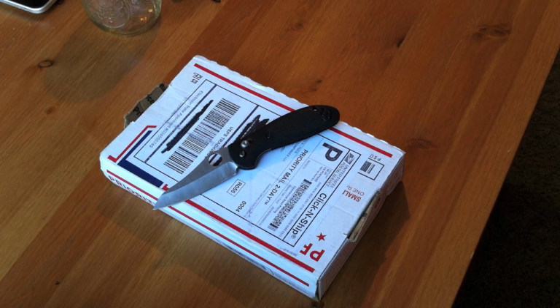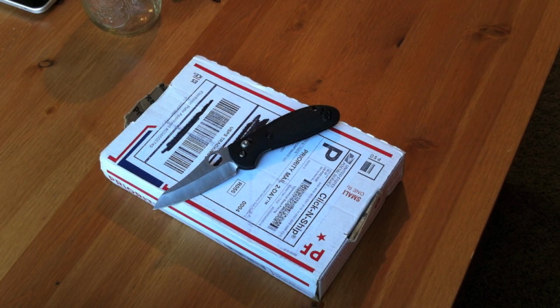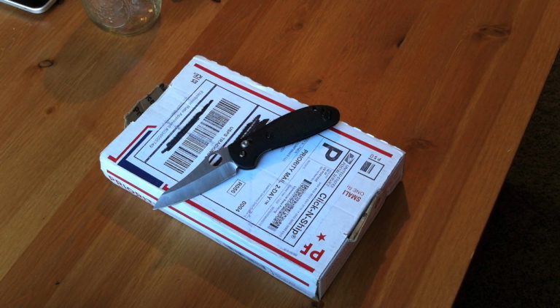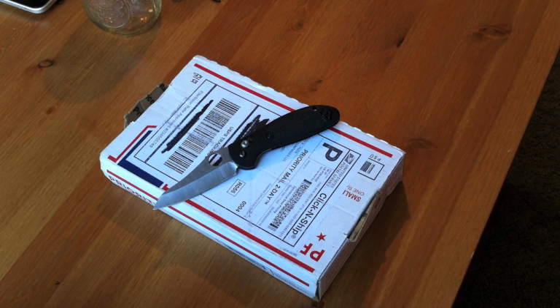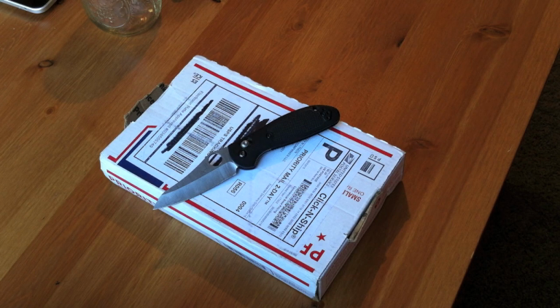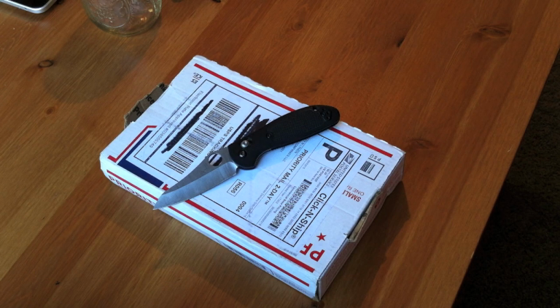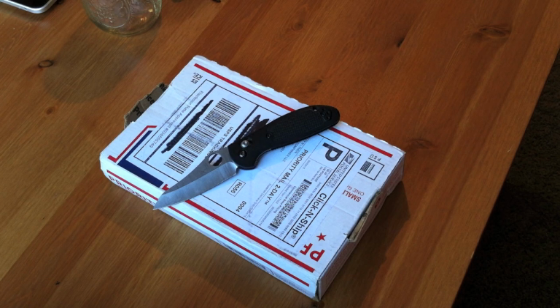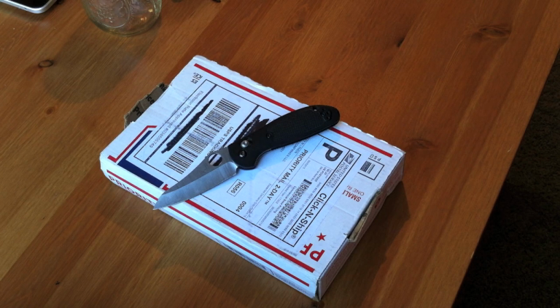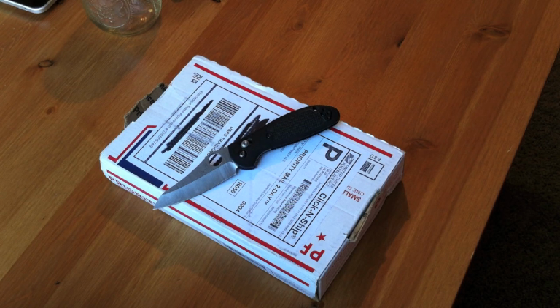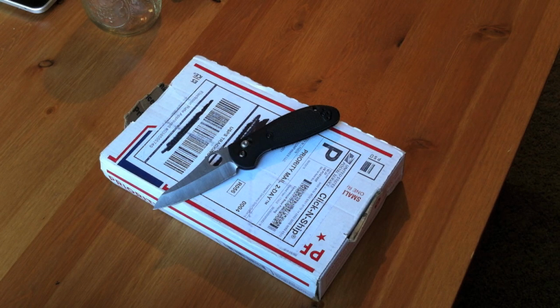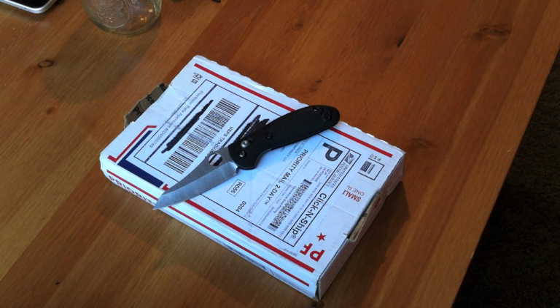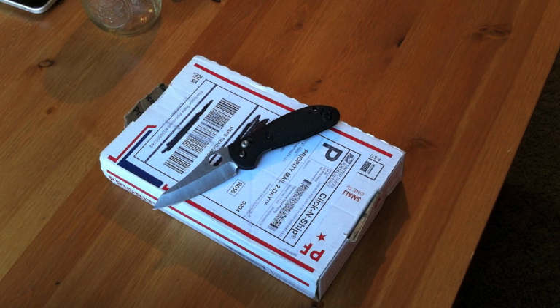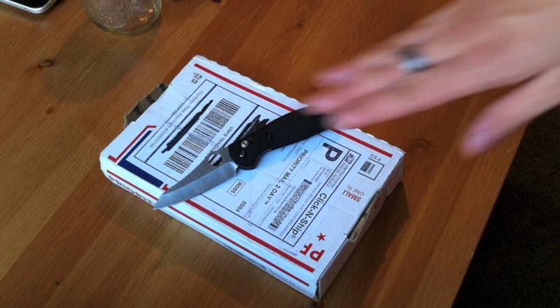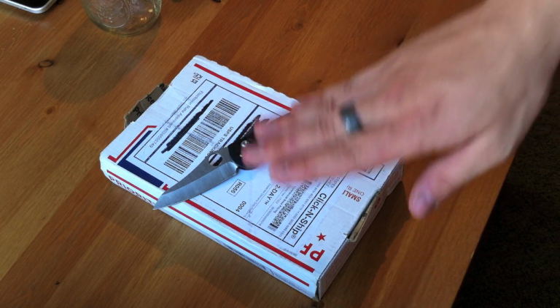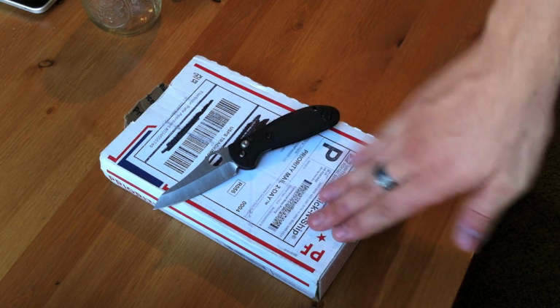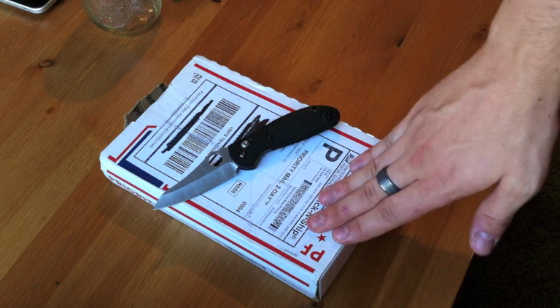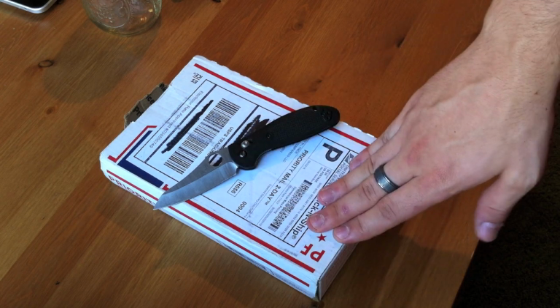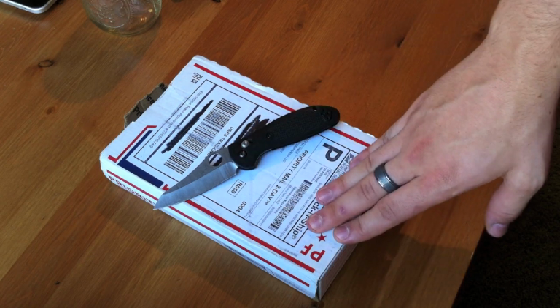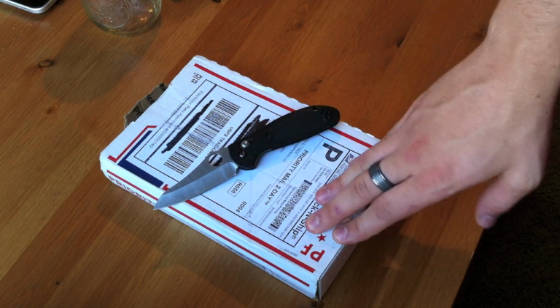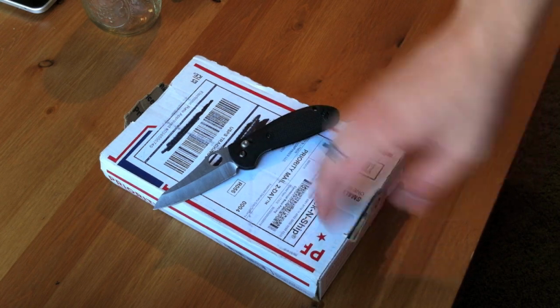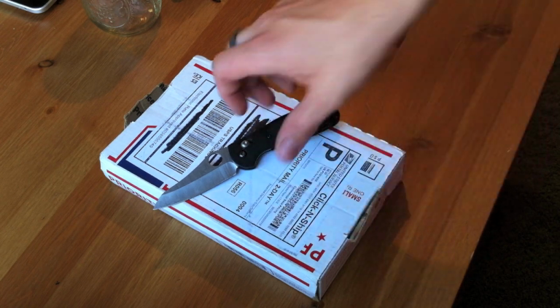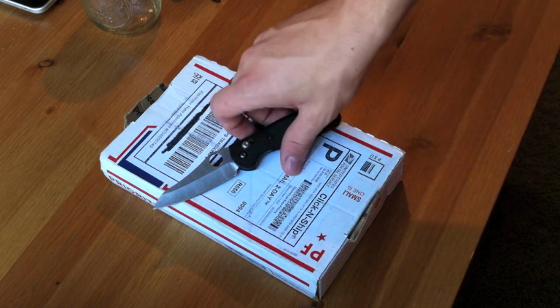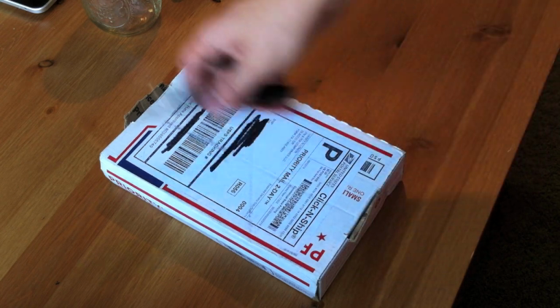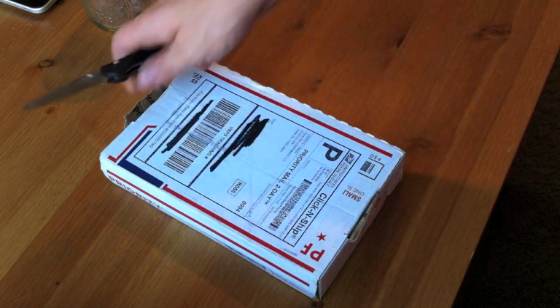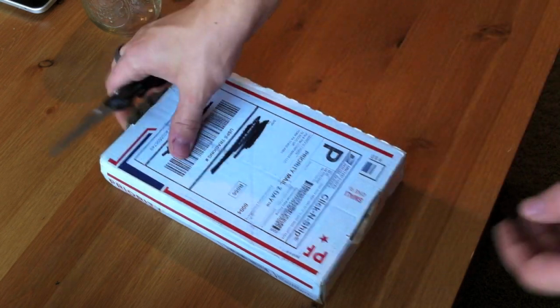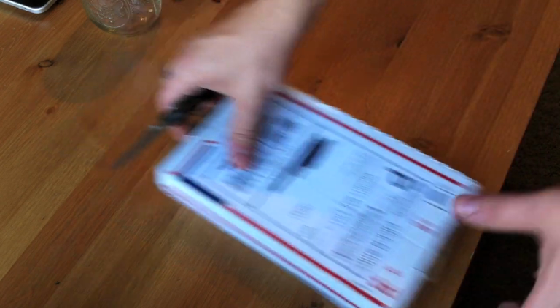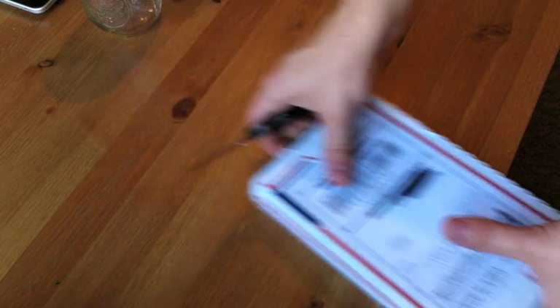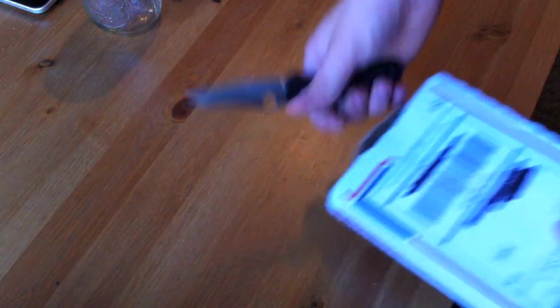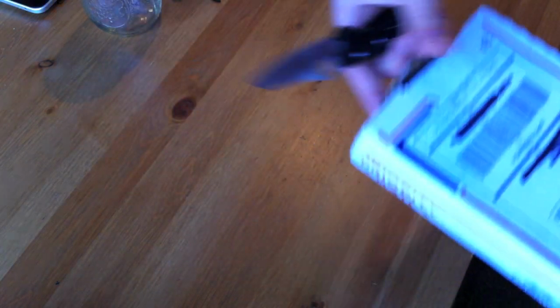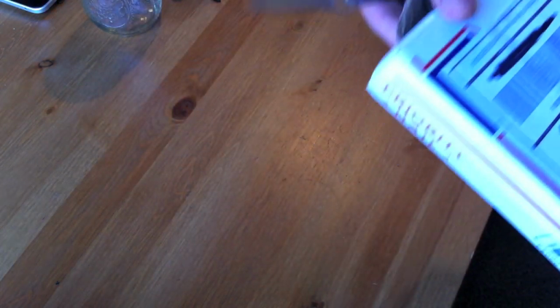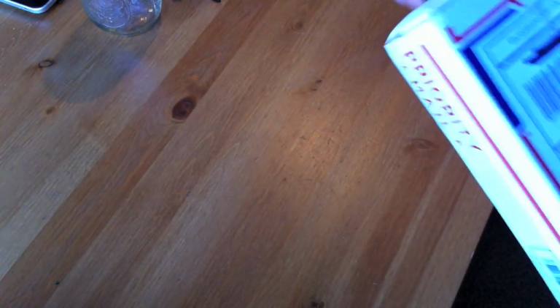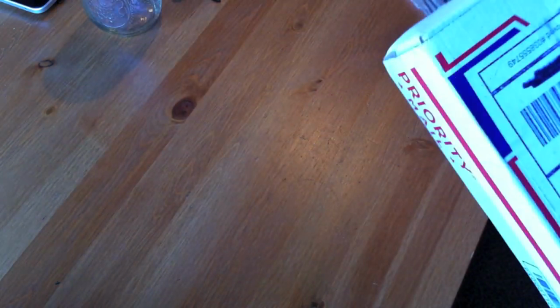What up guys? James here from Honest Cigar Reviews and today we have another unboxing. Let's check it out here.